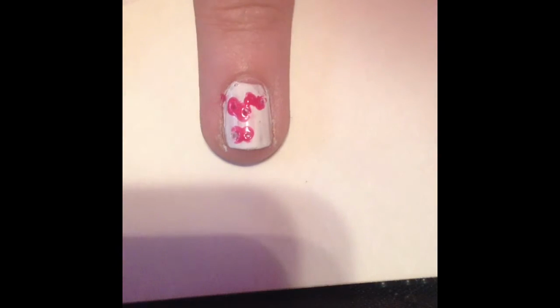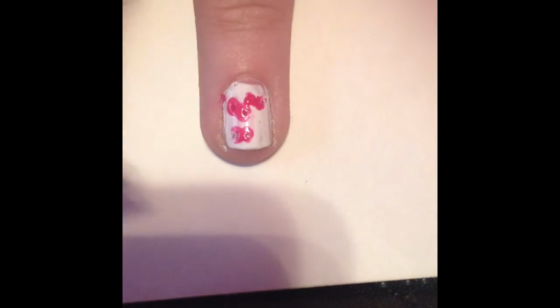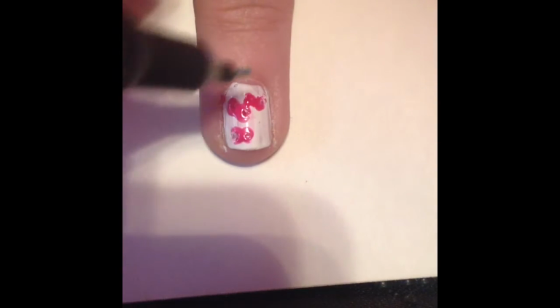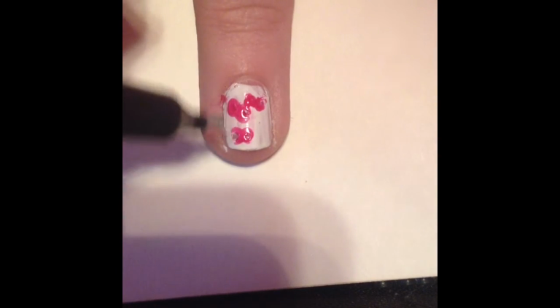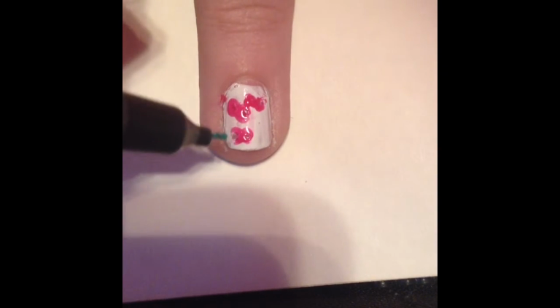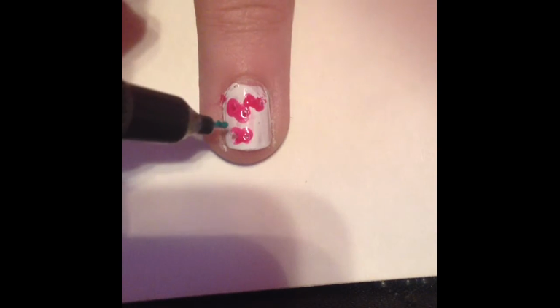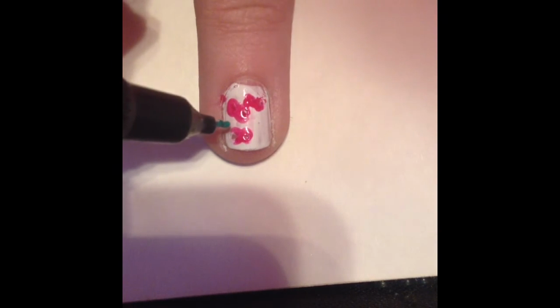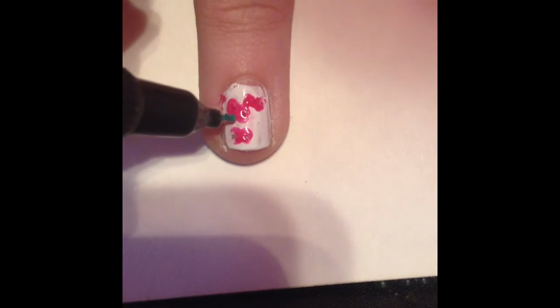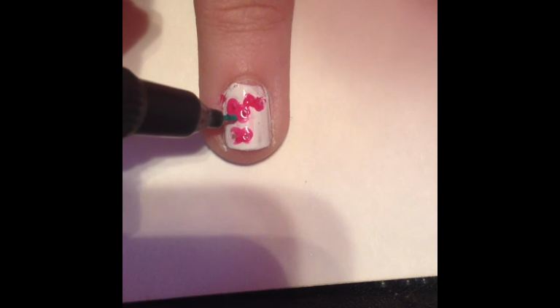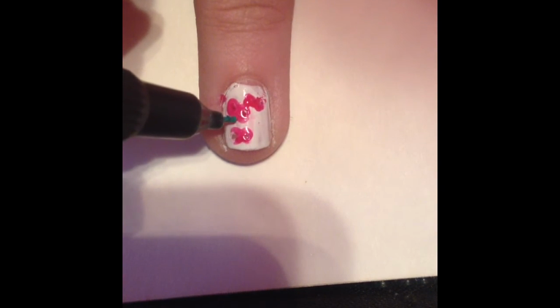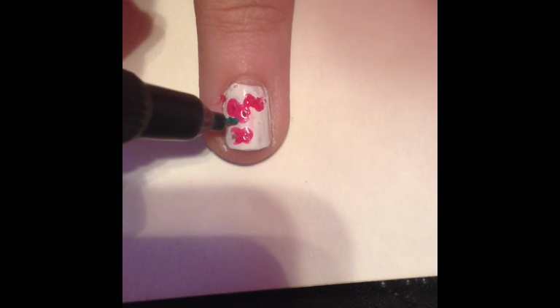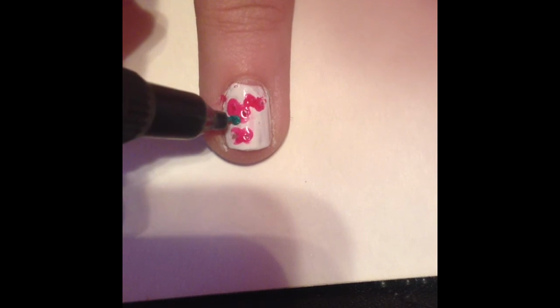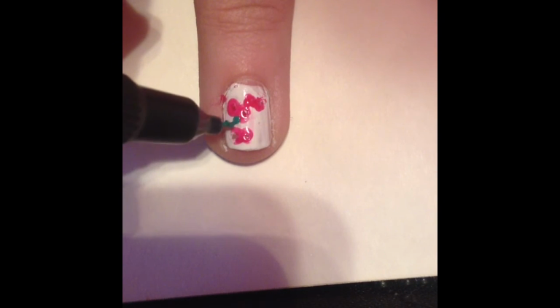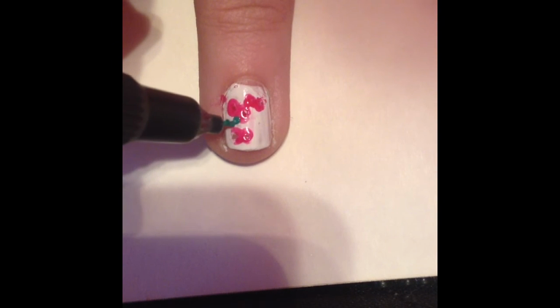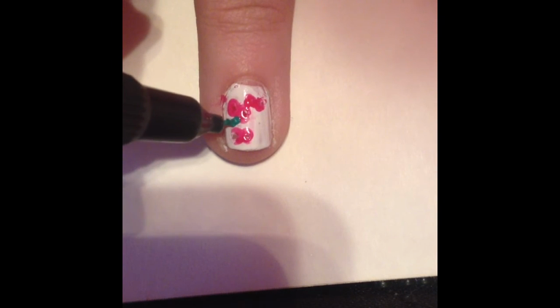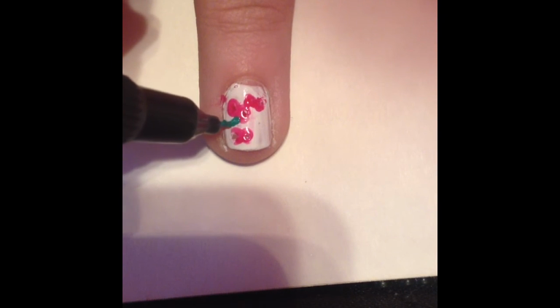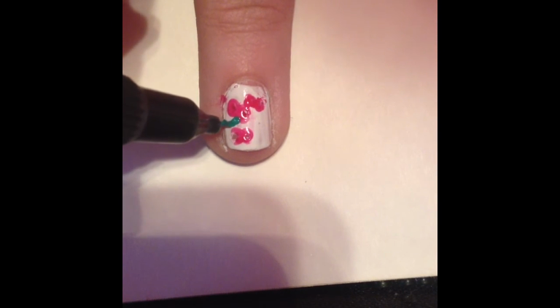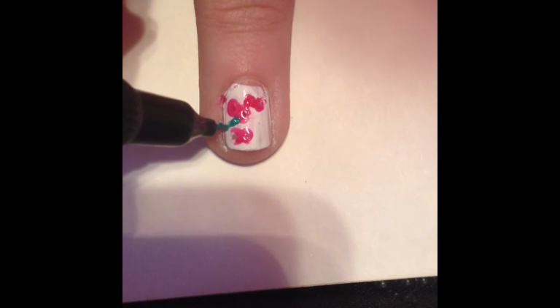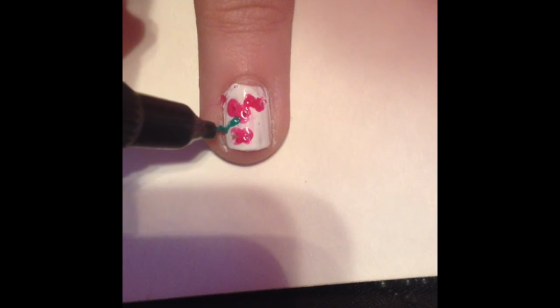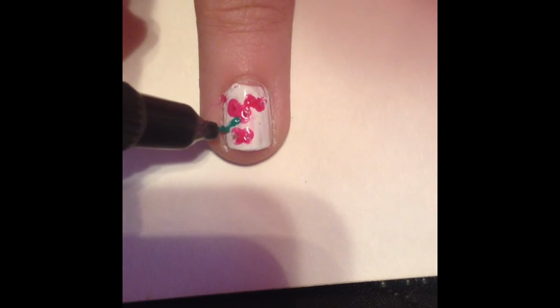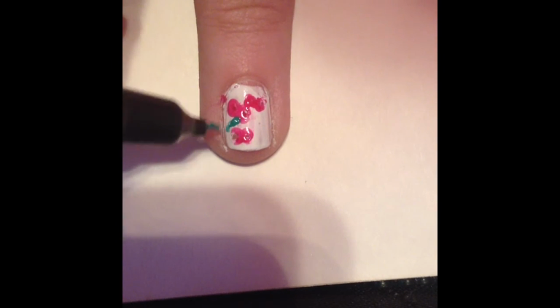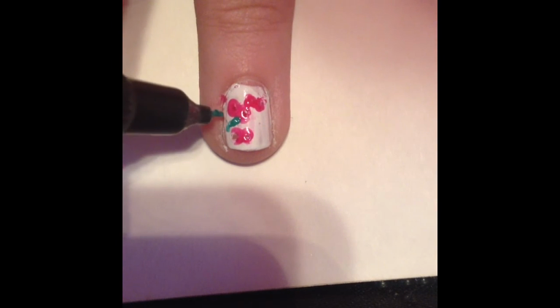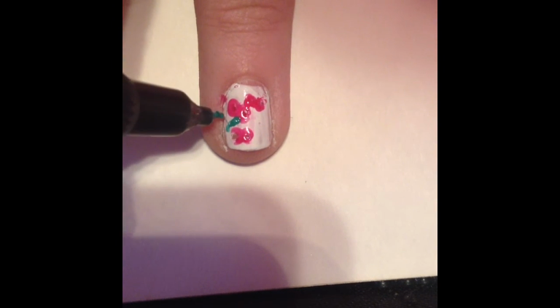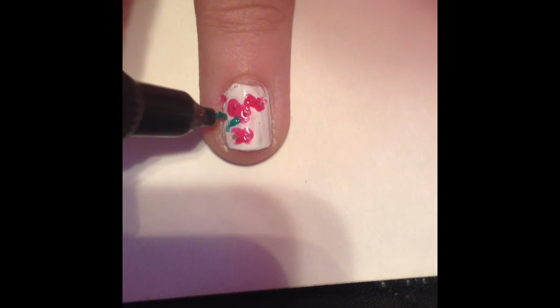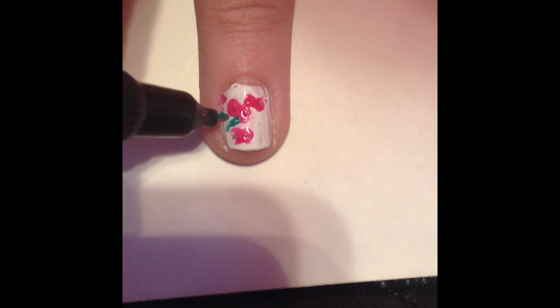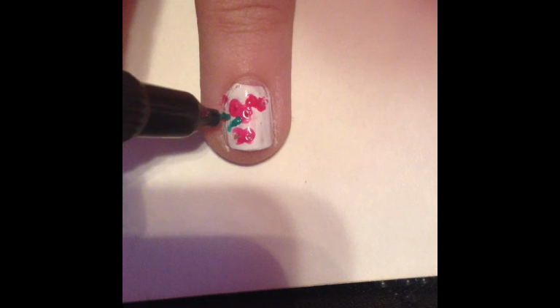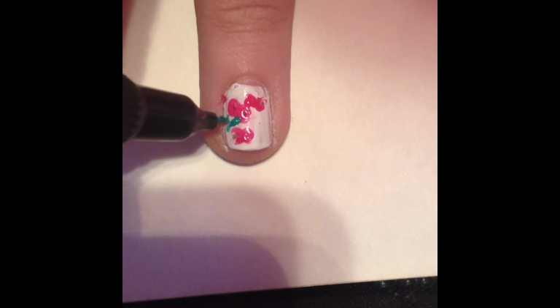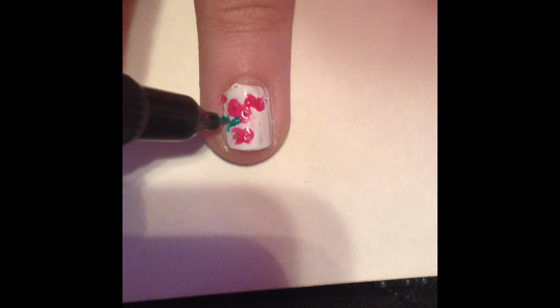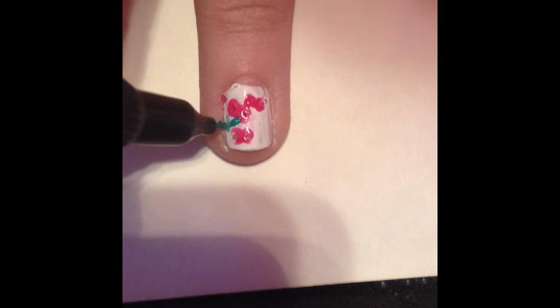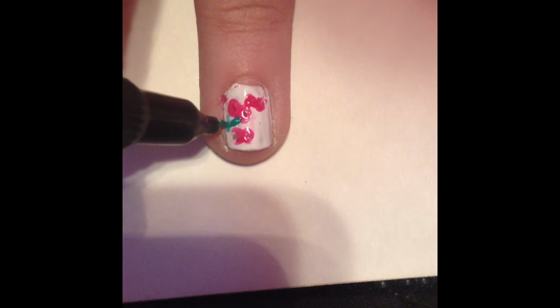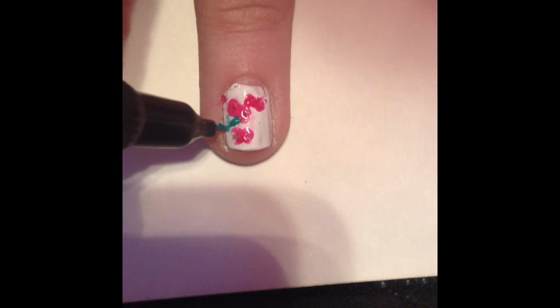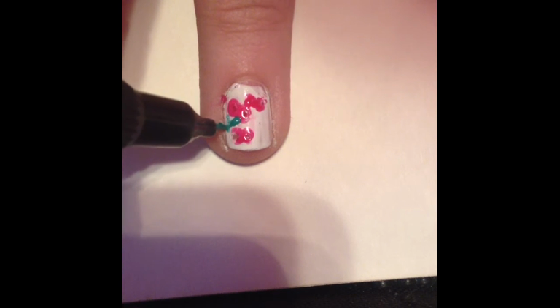Next you are going to take something smaller and you are going to start making the stems.